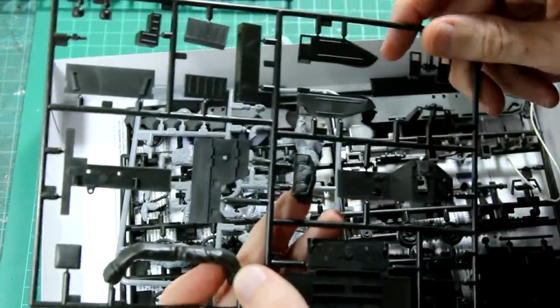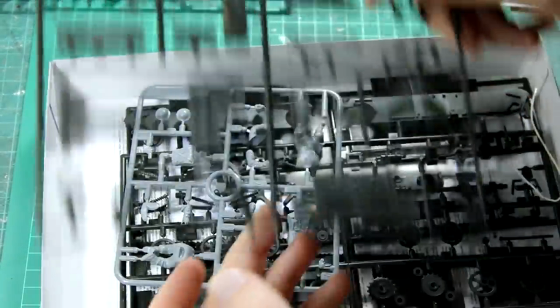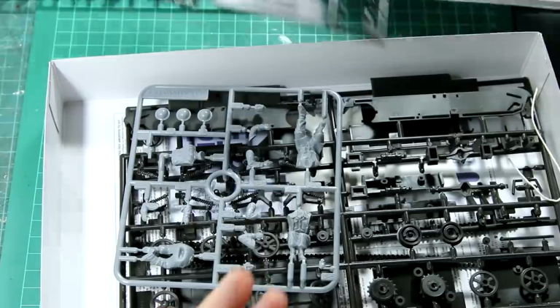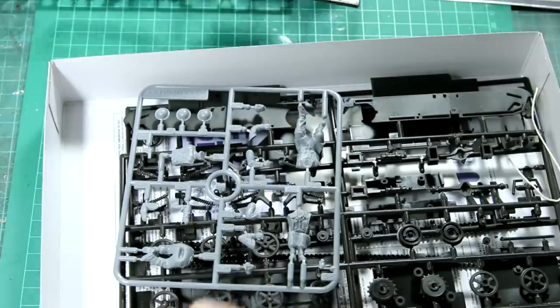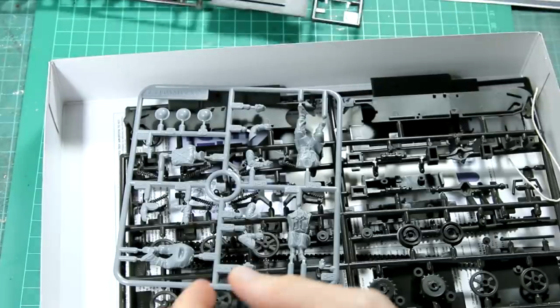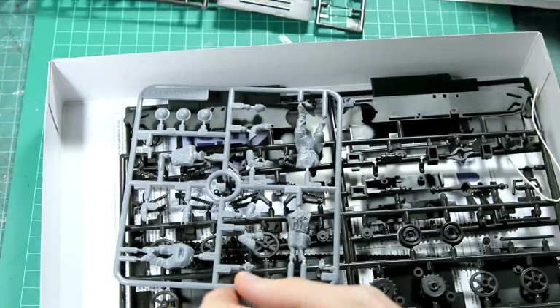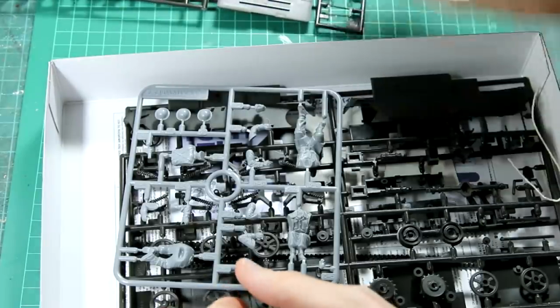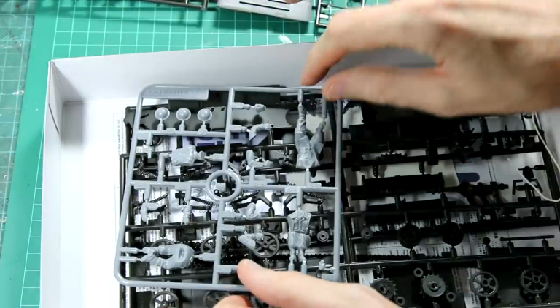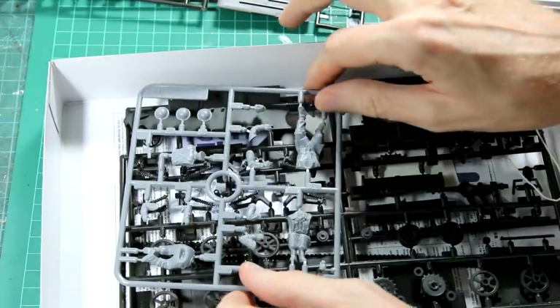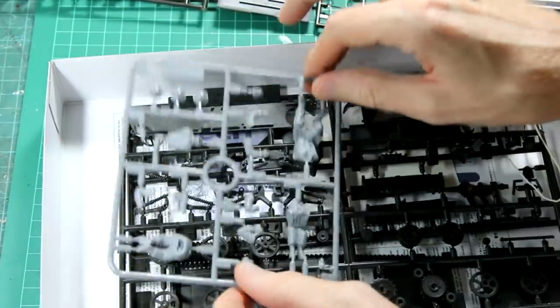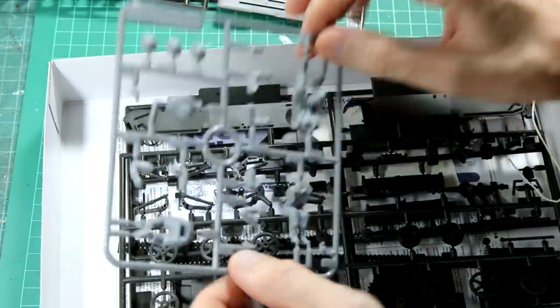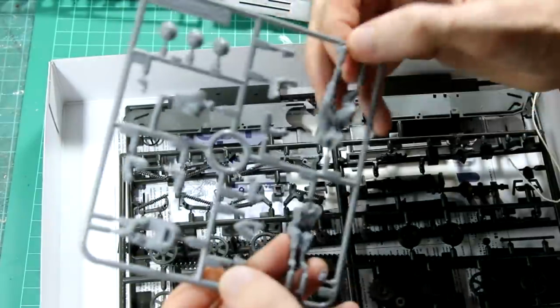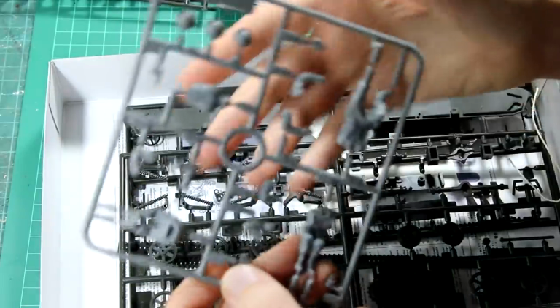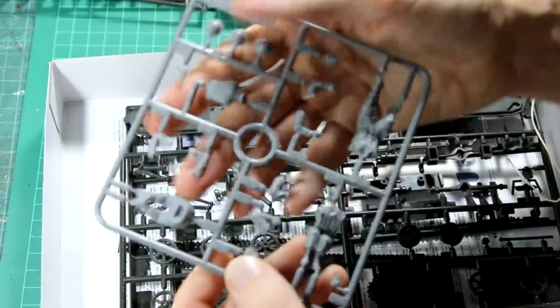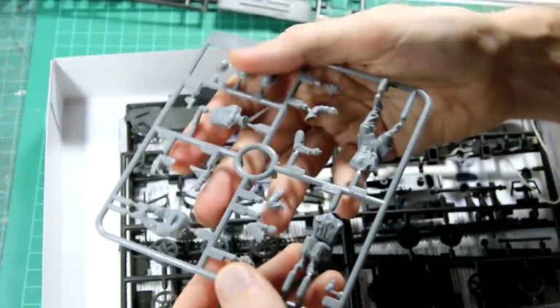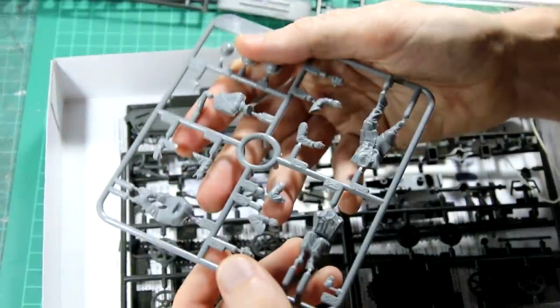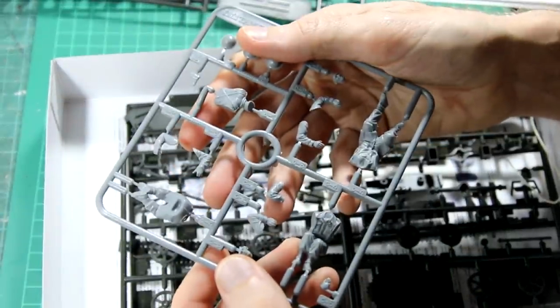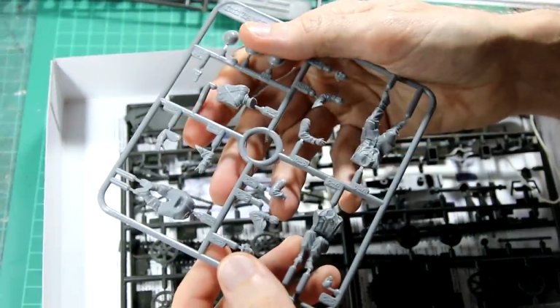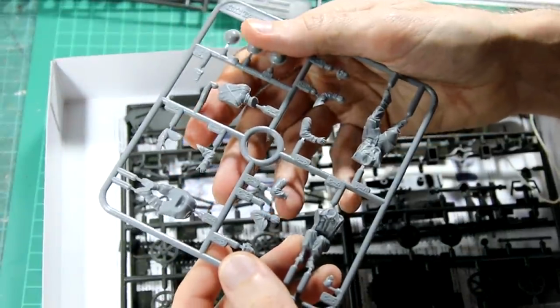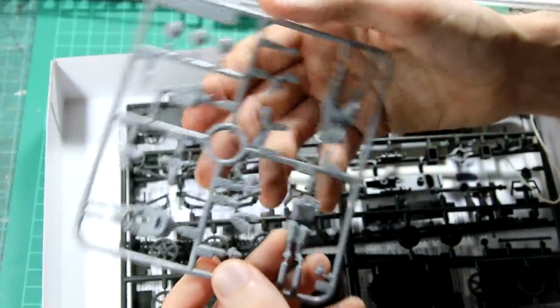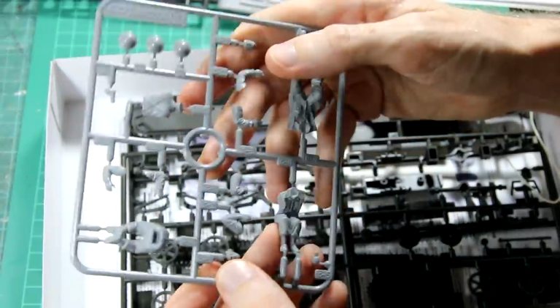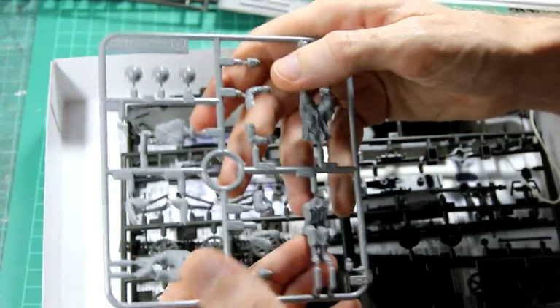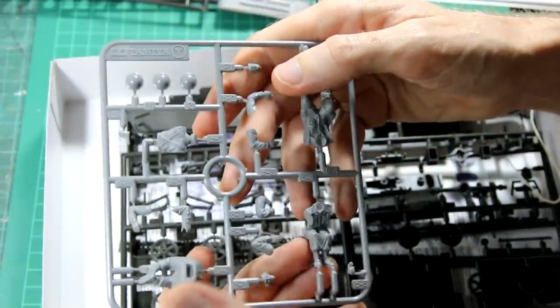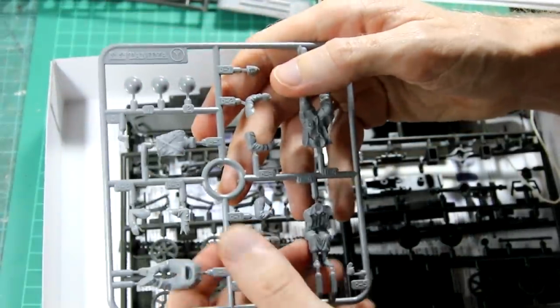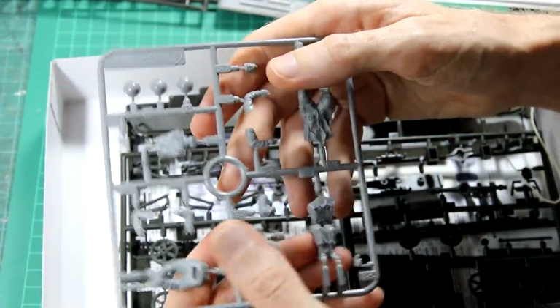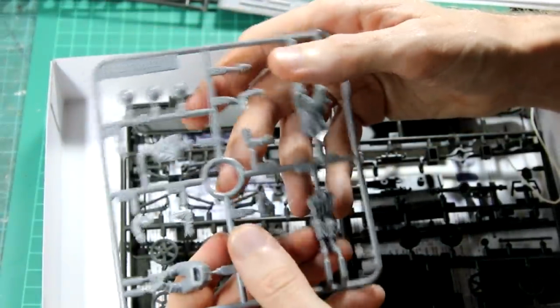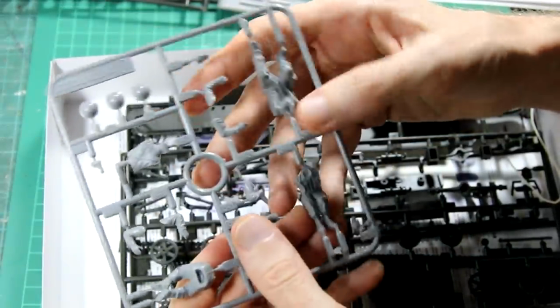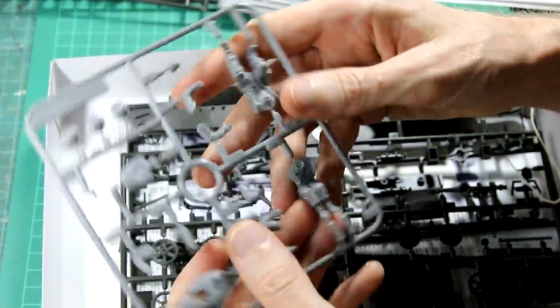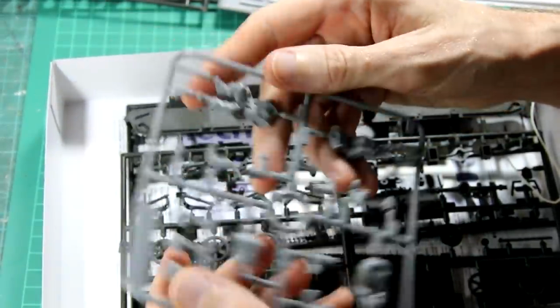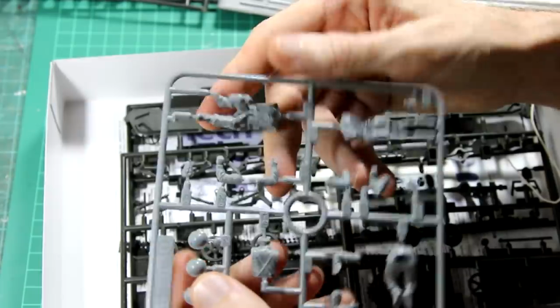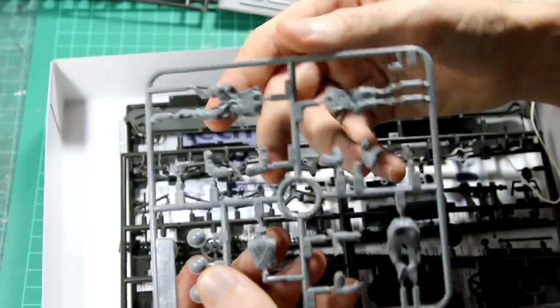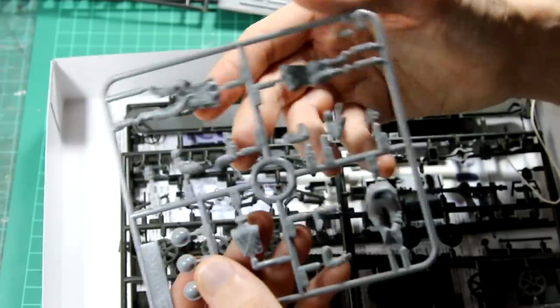Then we have these light grey sprues with some more figures, and these are wearing the battle dress for the European theatre.